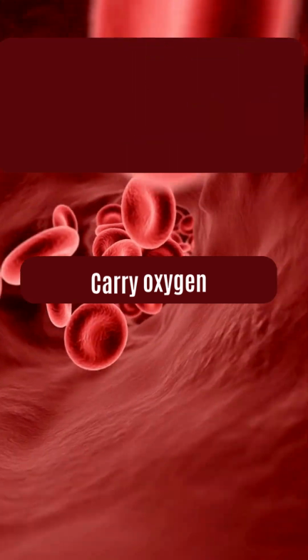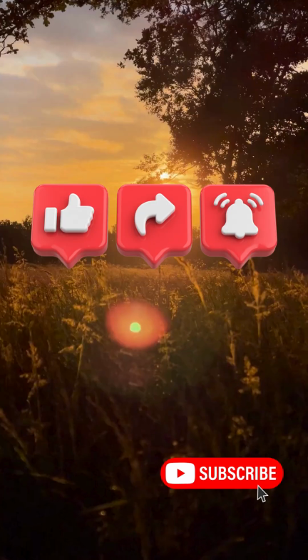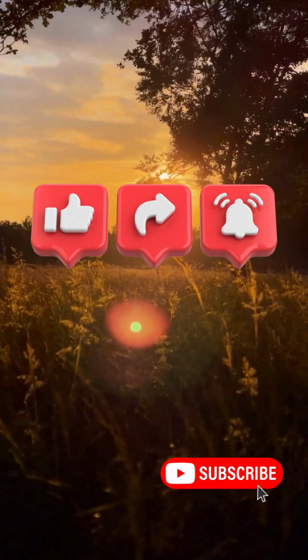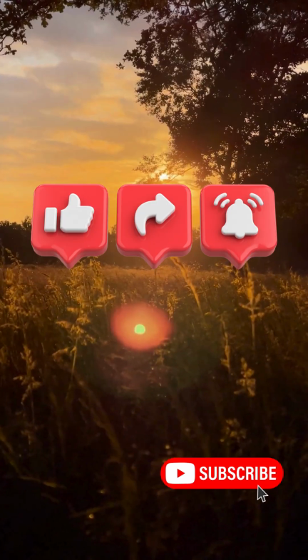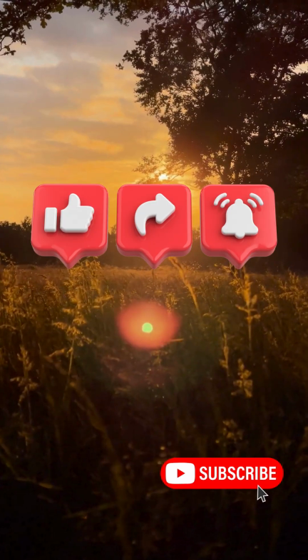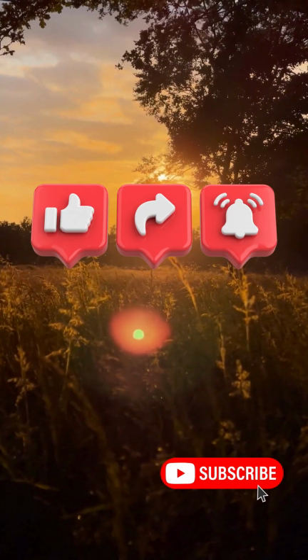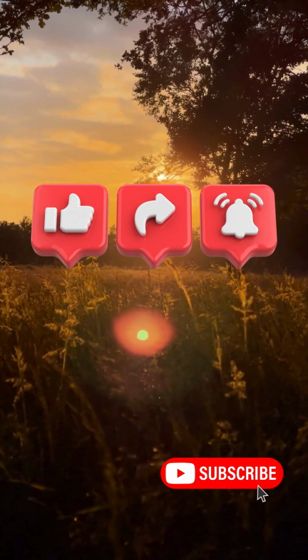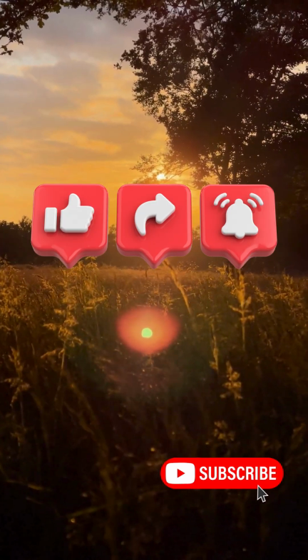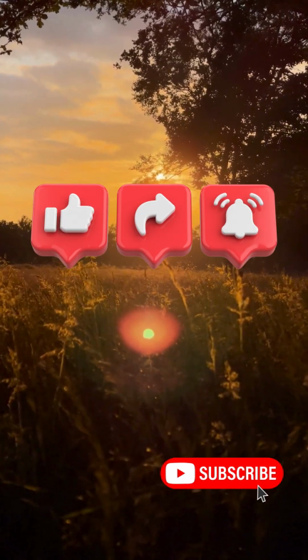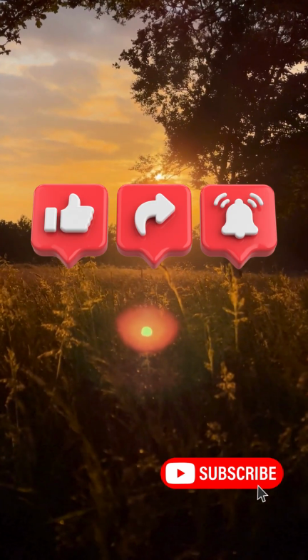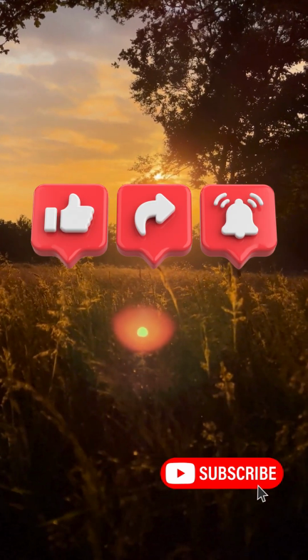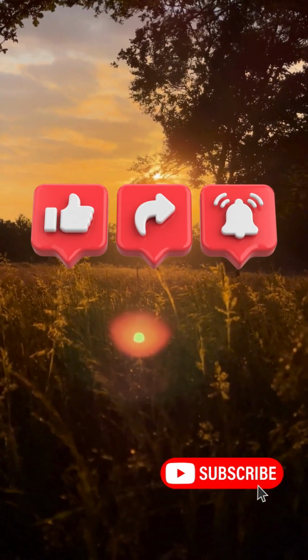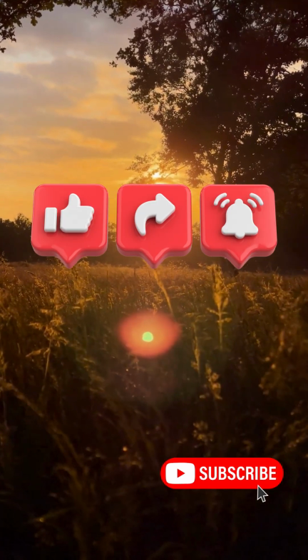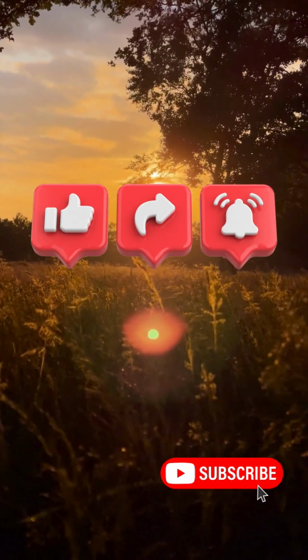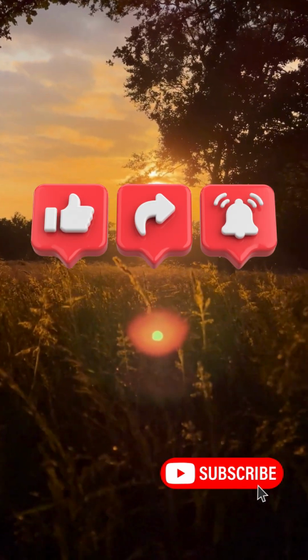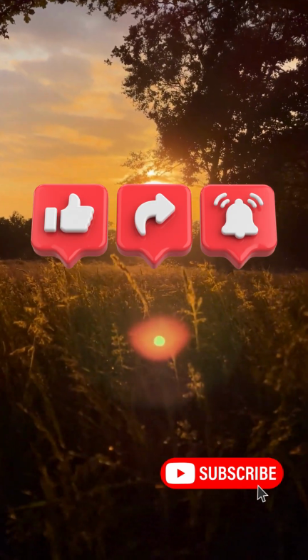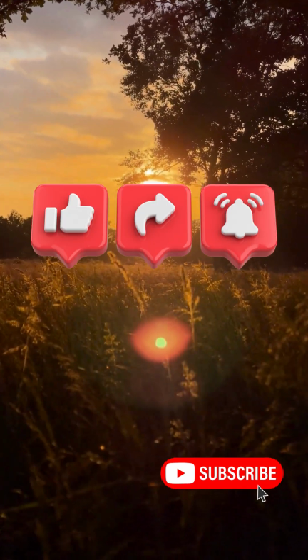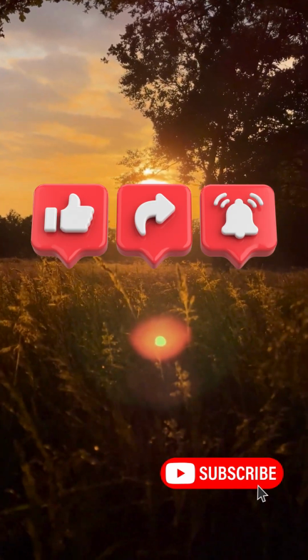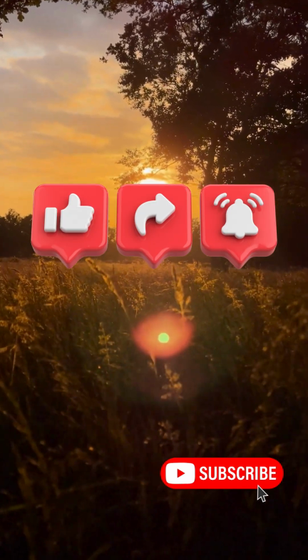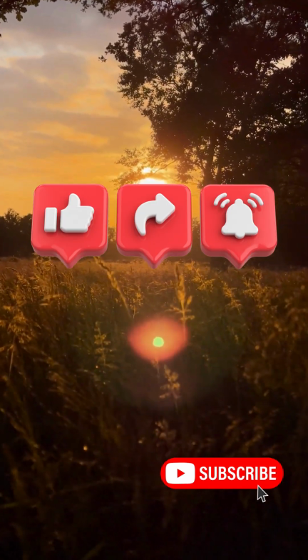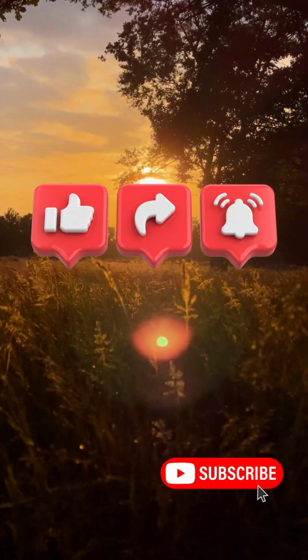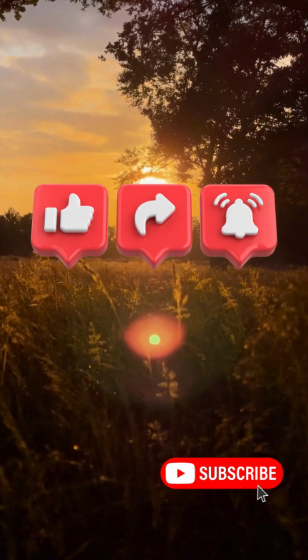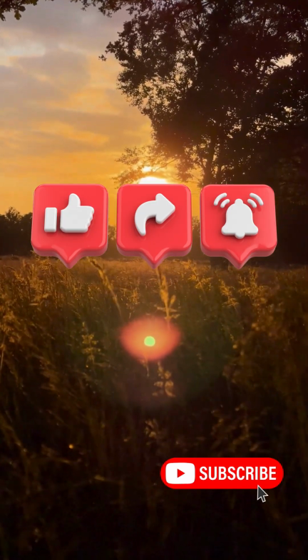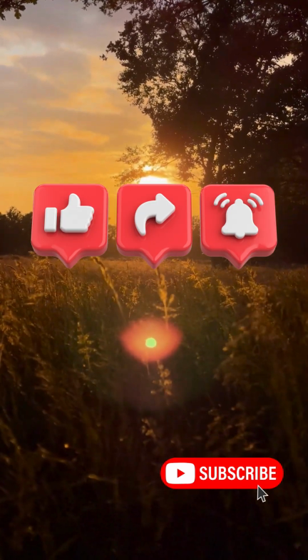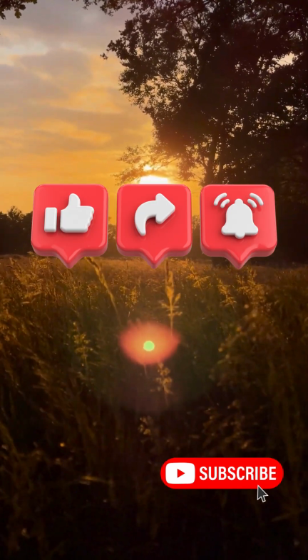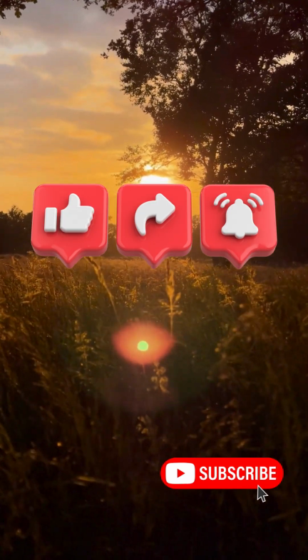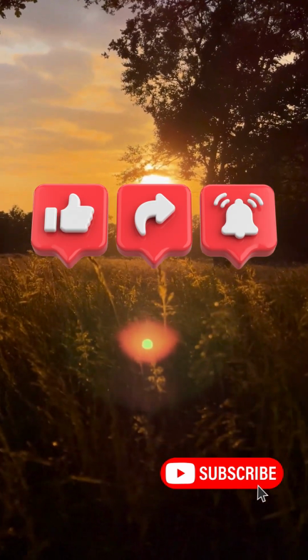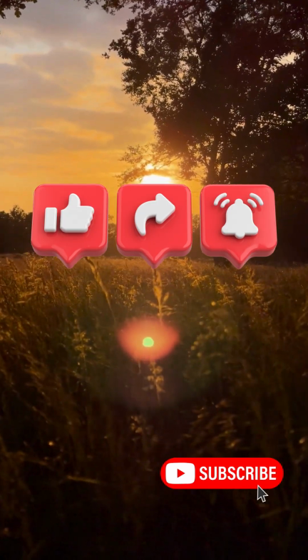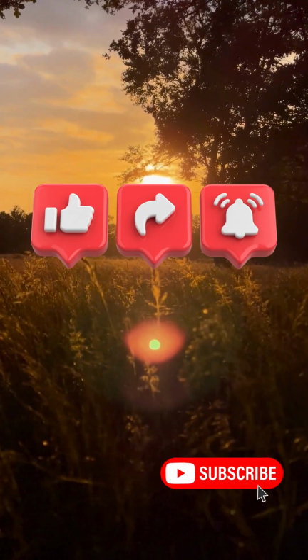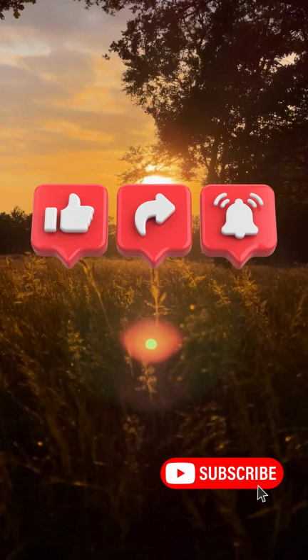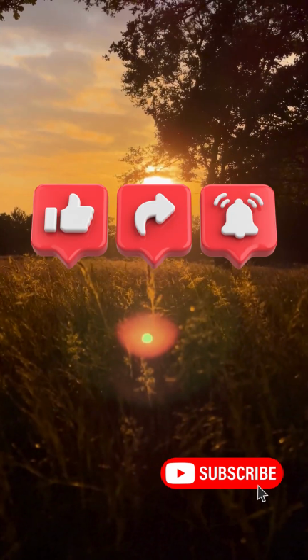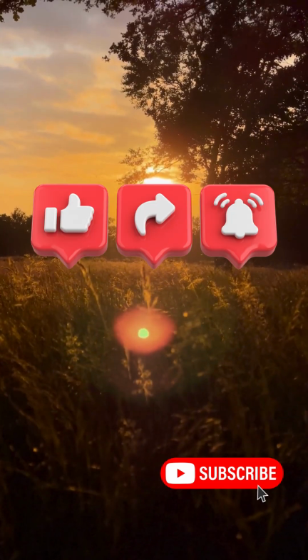If you enjoyed this video, don't forget to like, share it with your friends, and subscribe for more fun quizzes.